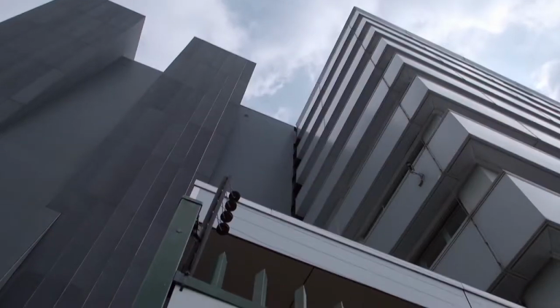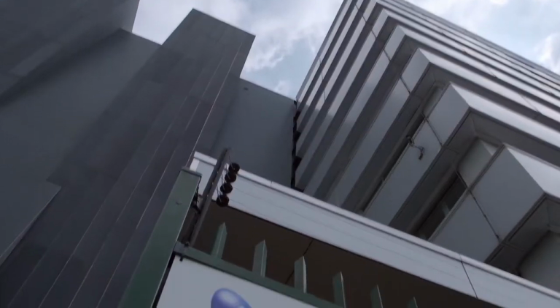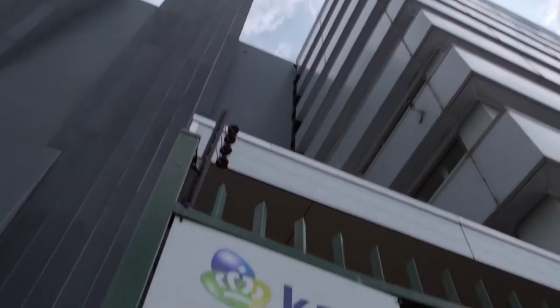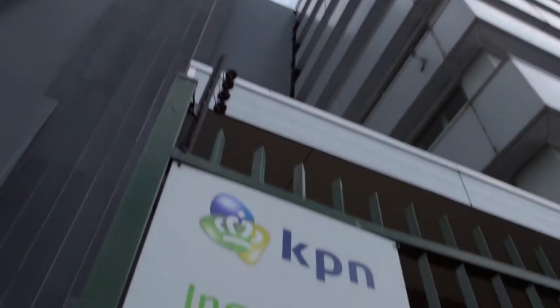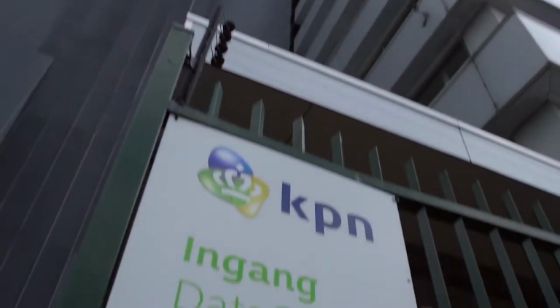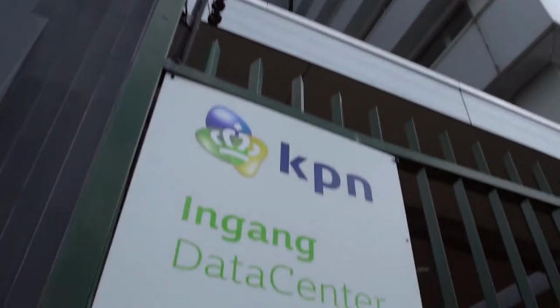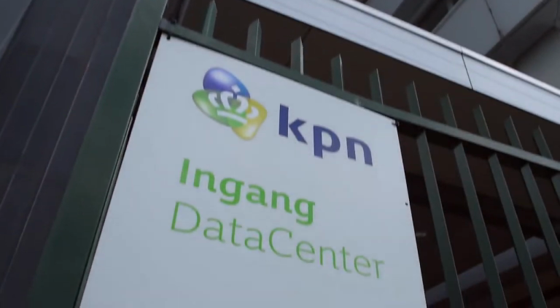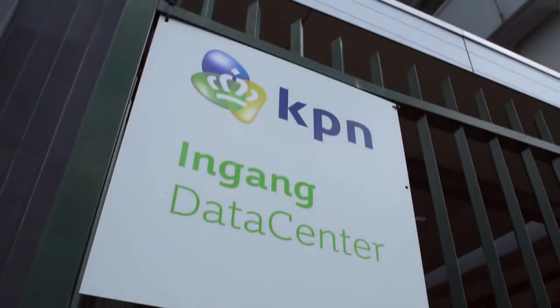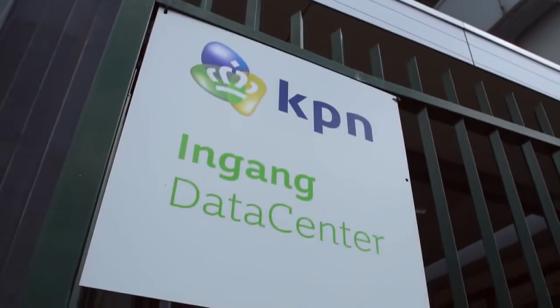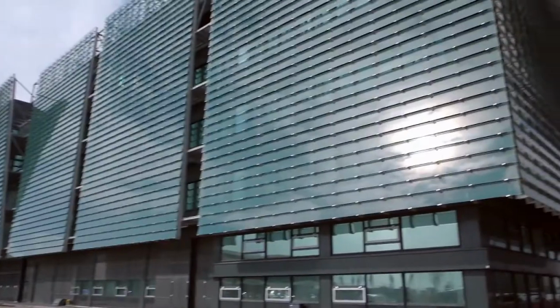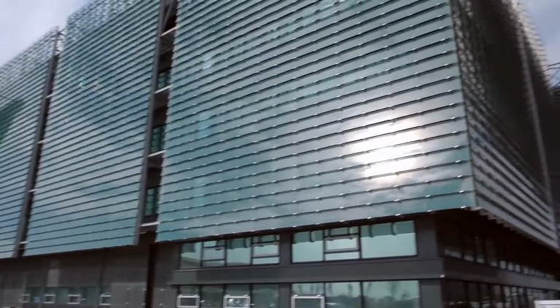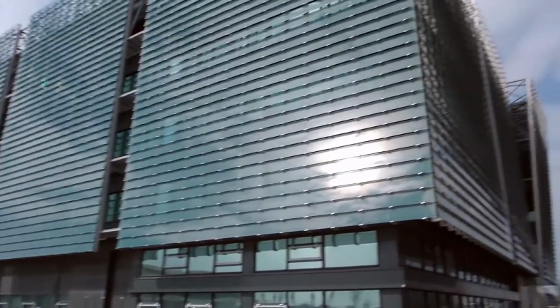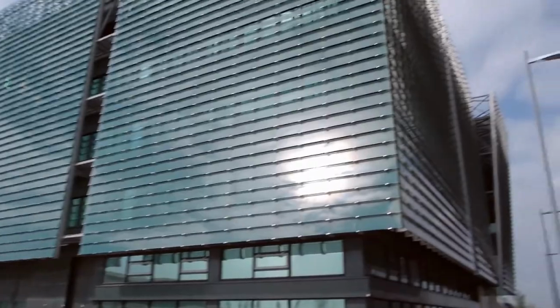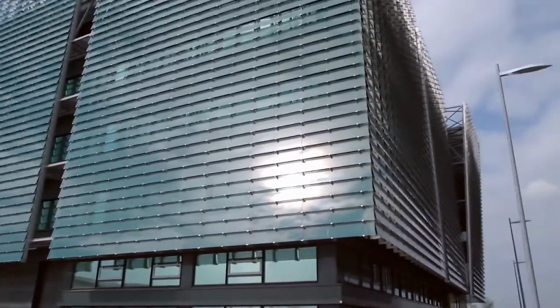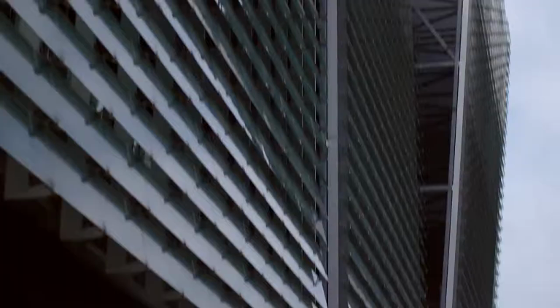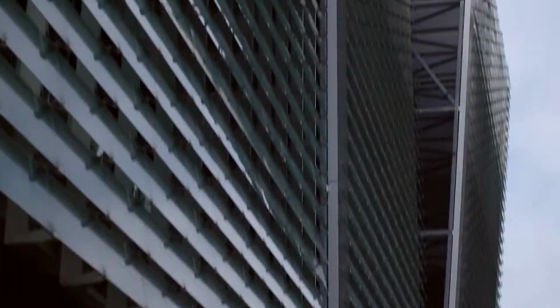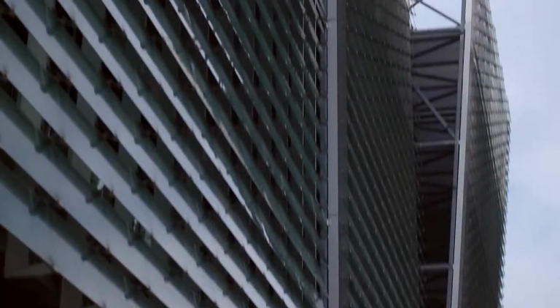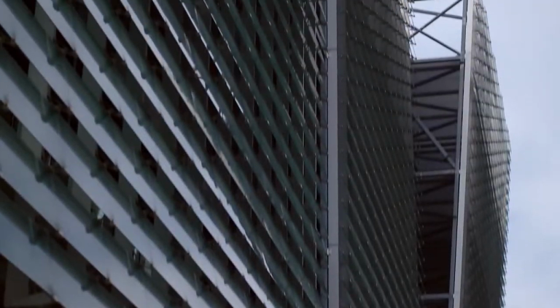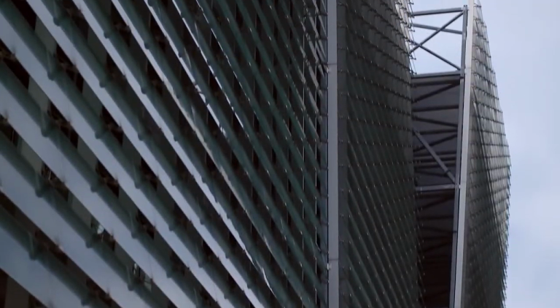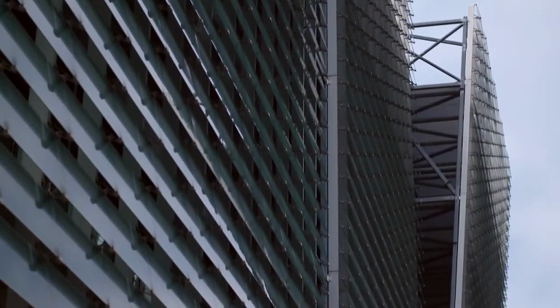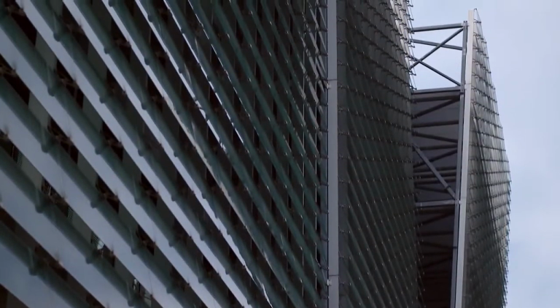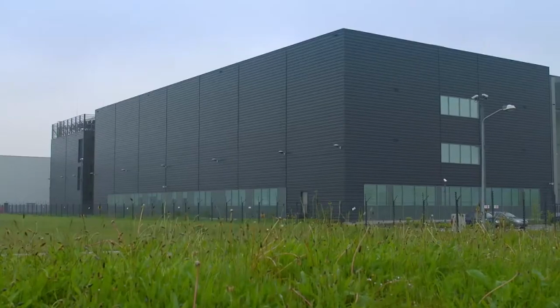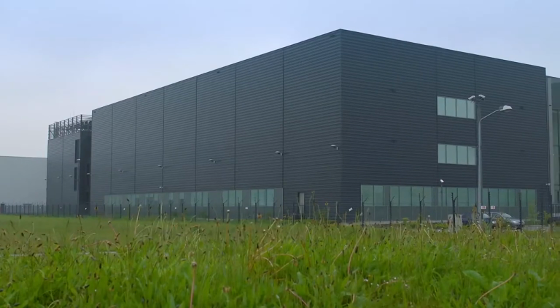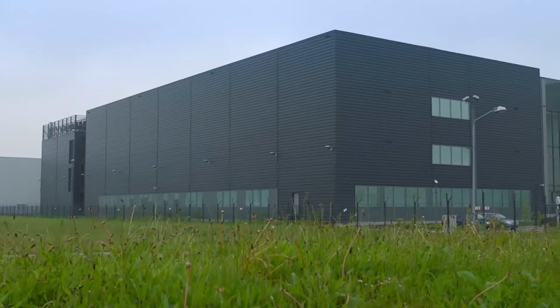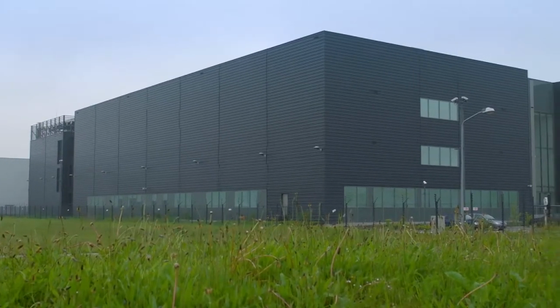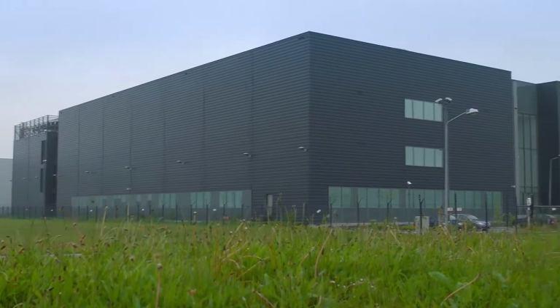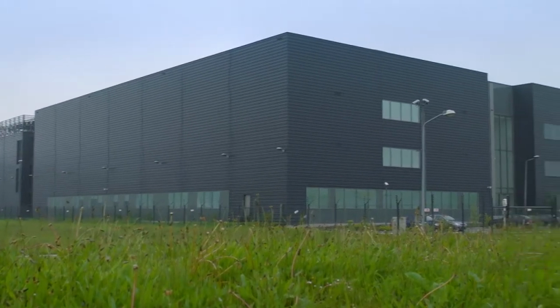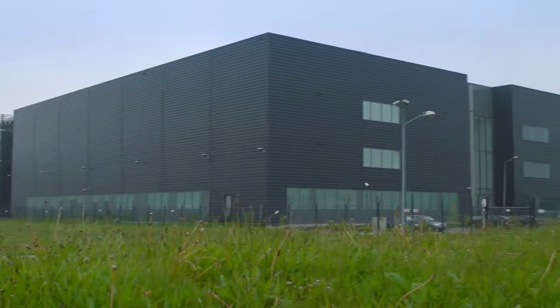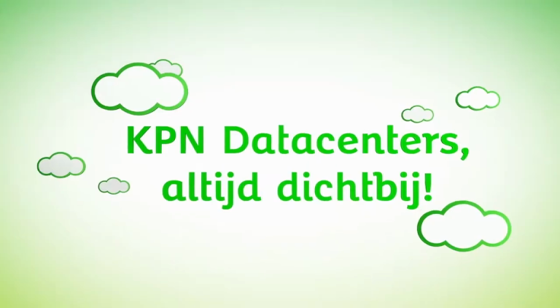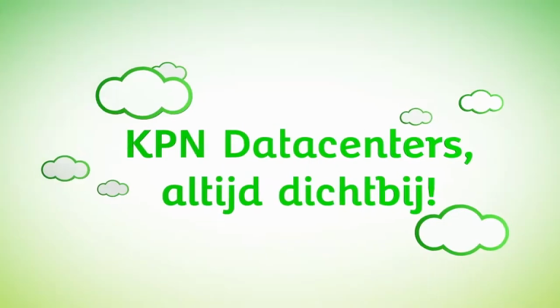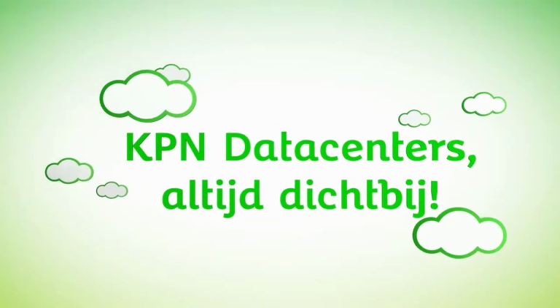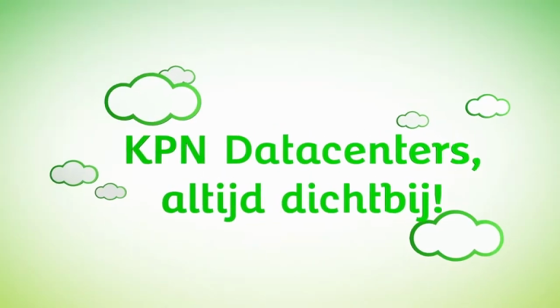KPN Data Centers: always available, always accessible, always close by.